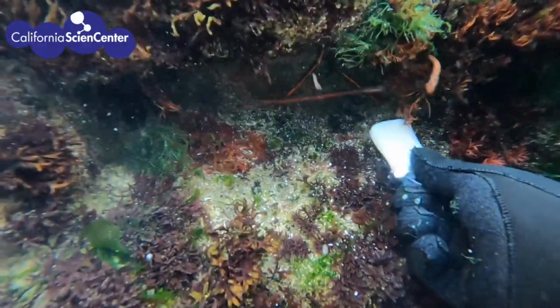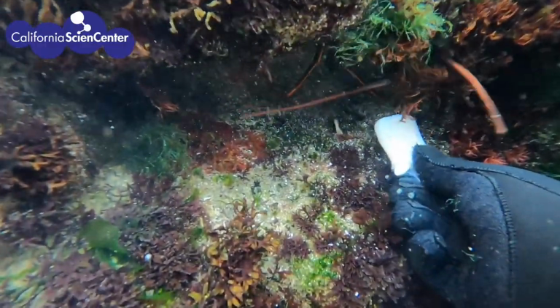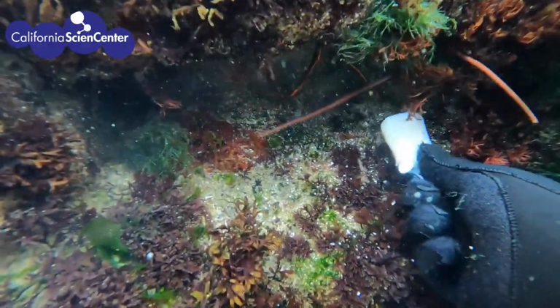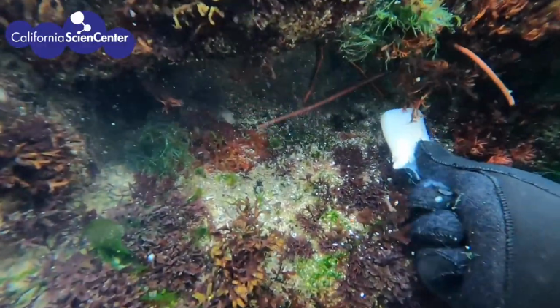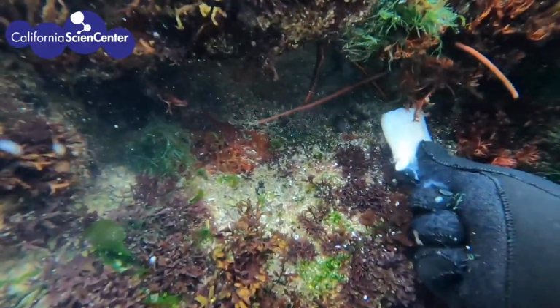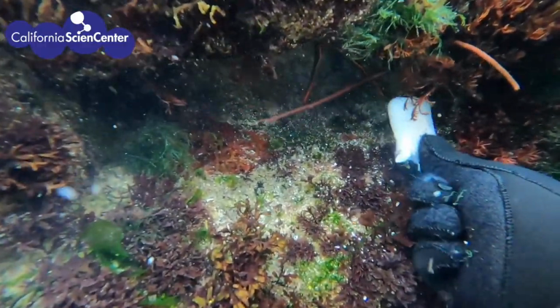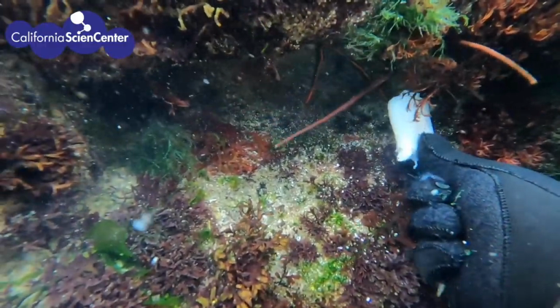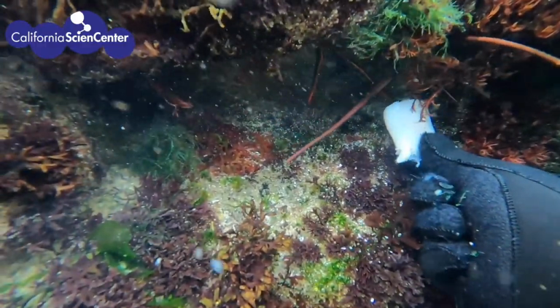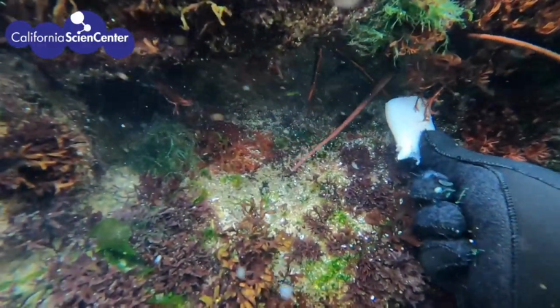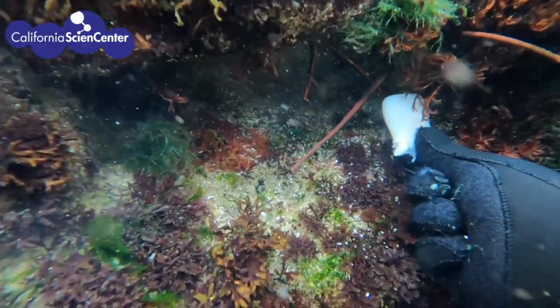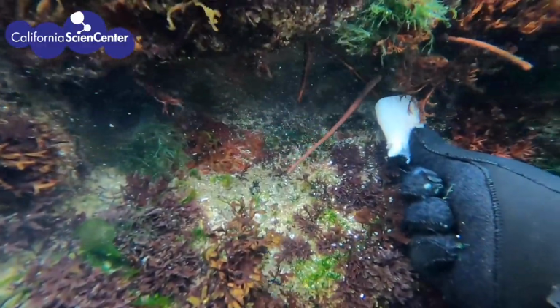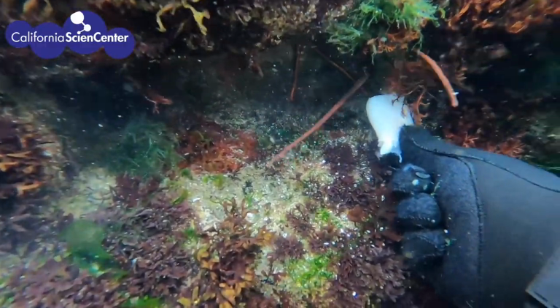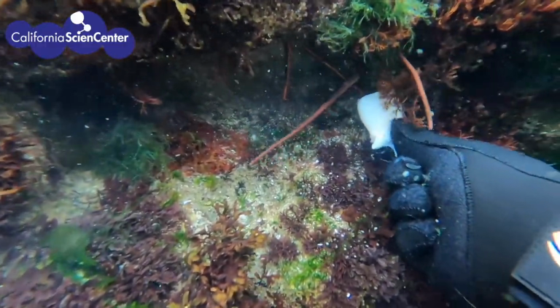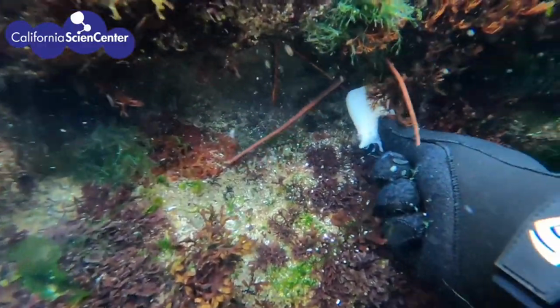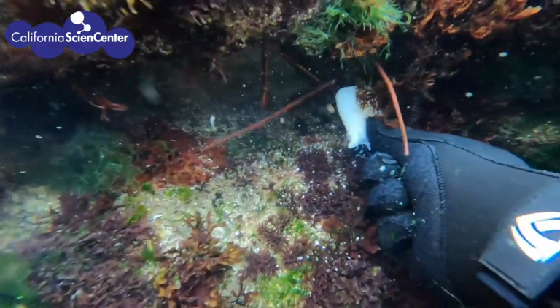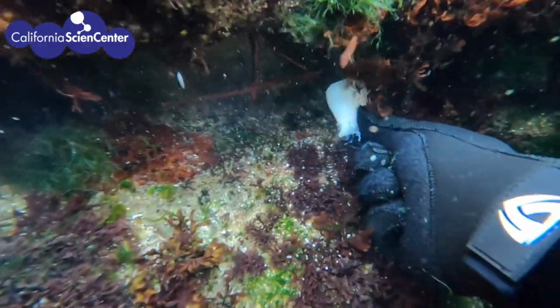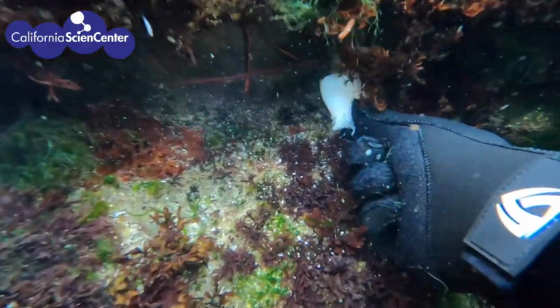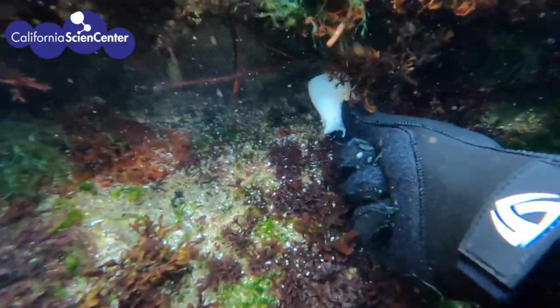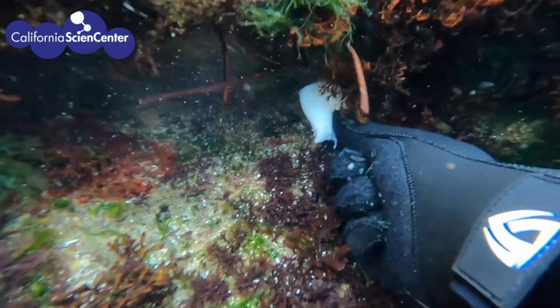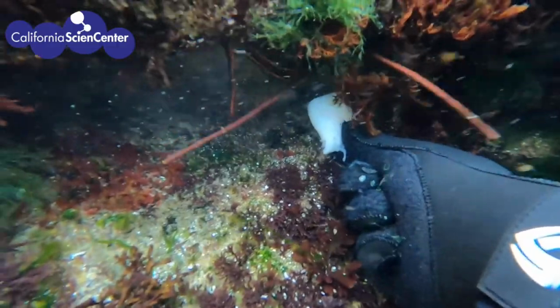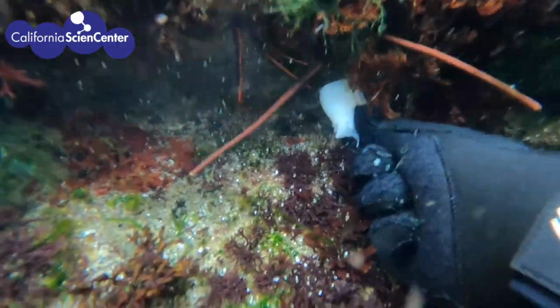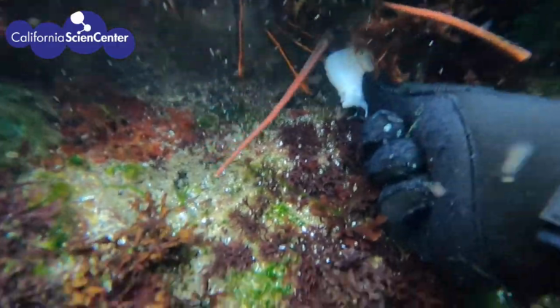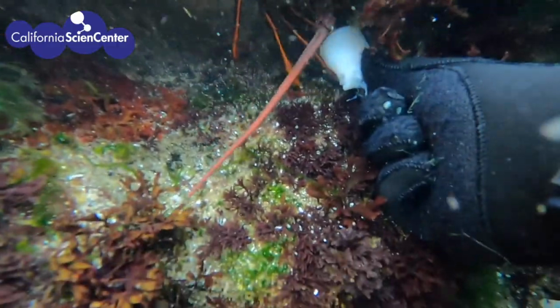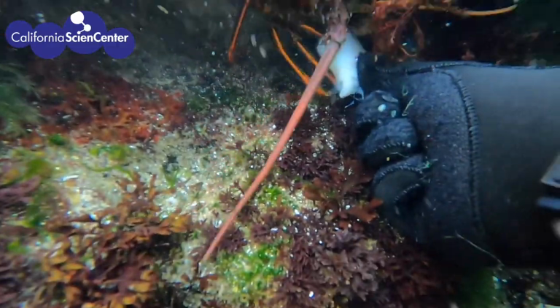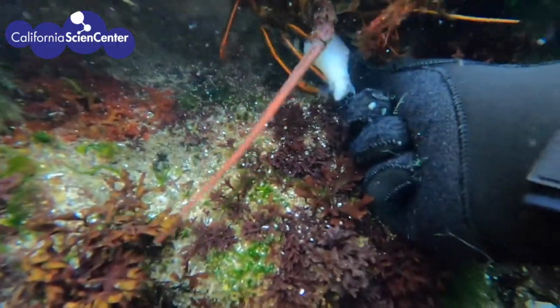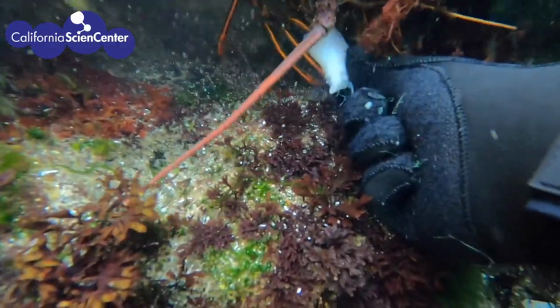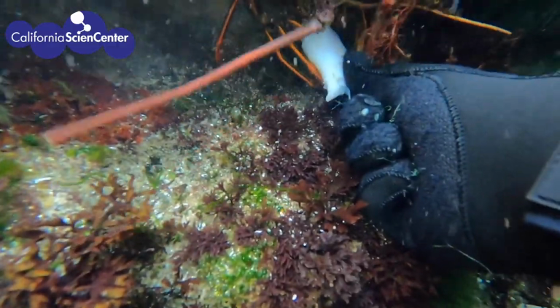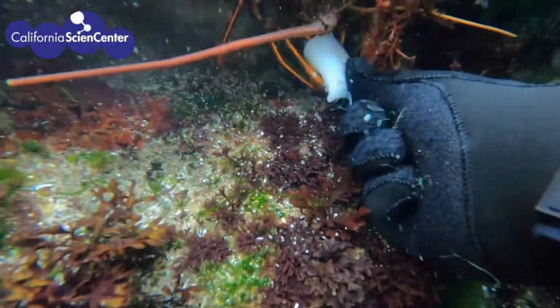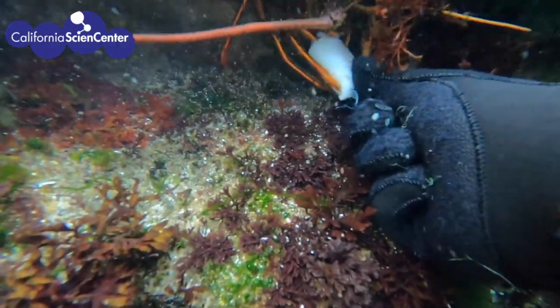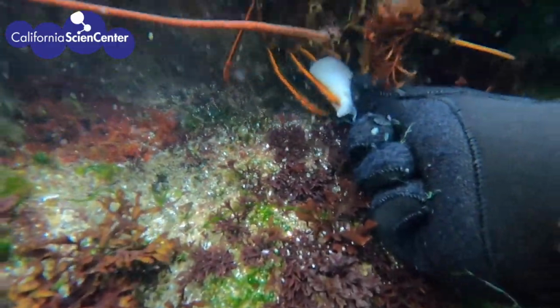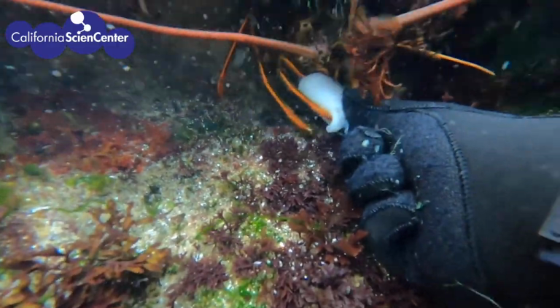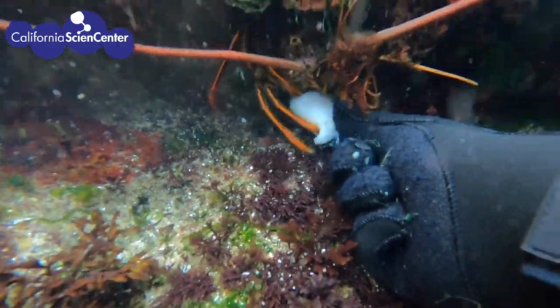Finally, our diver offers a piece of squid. Success! They have found their delicious dinner.